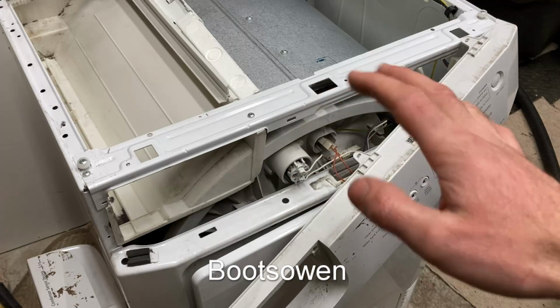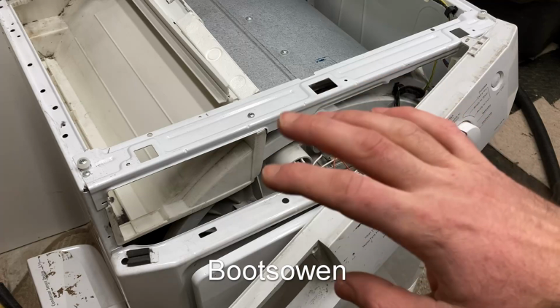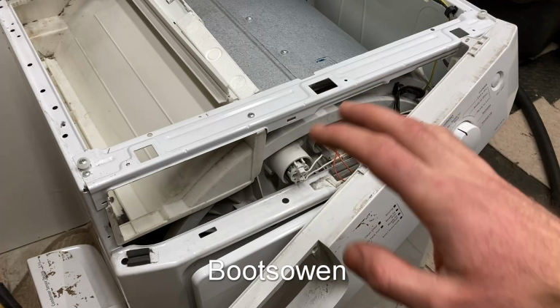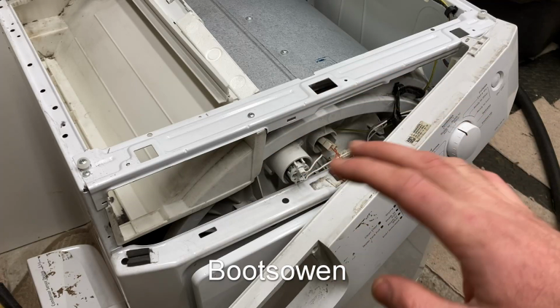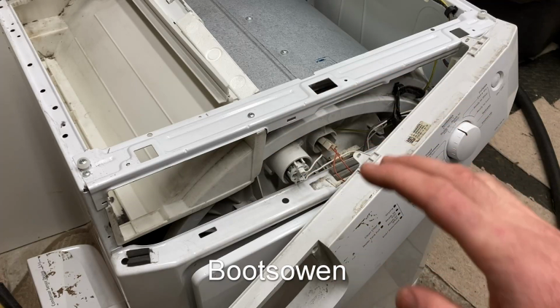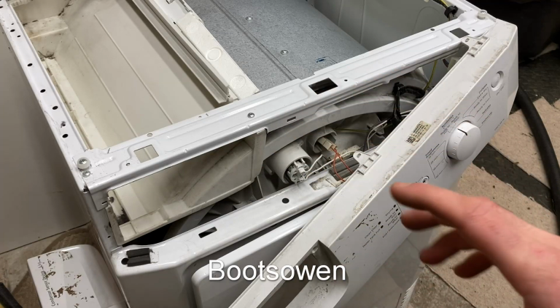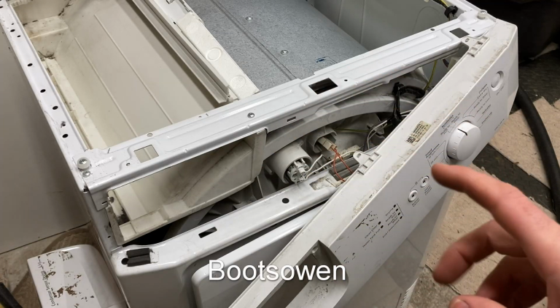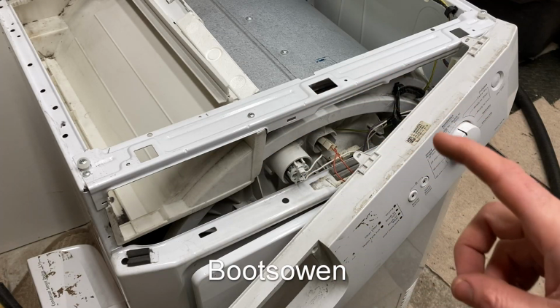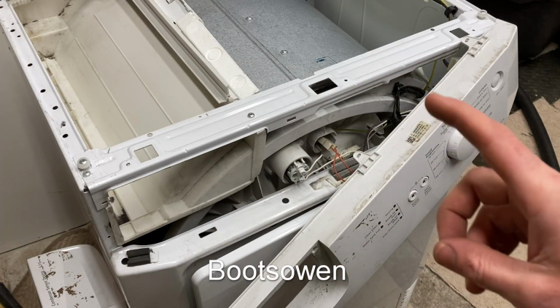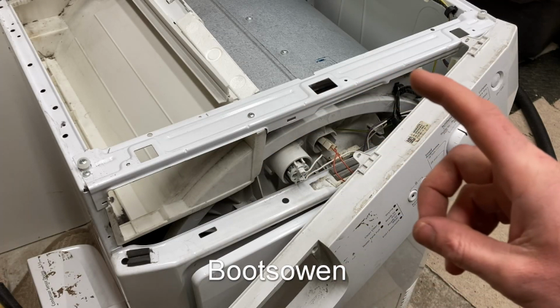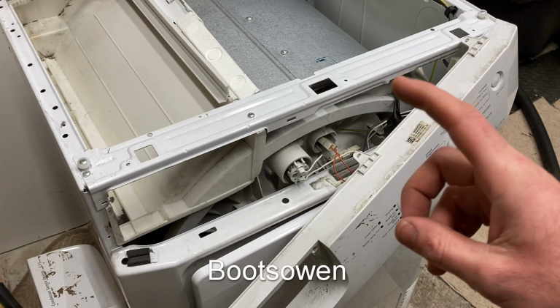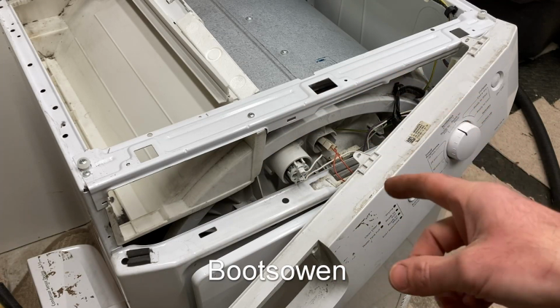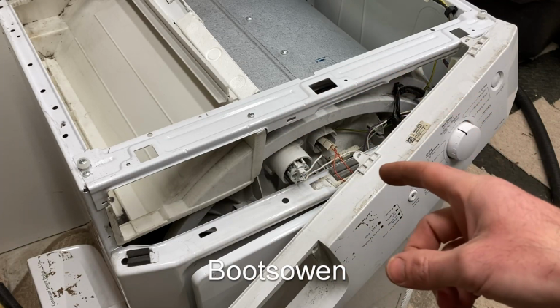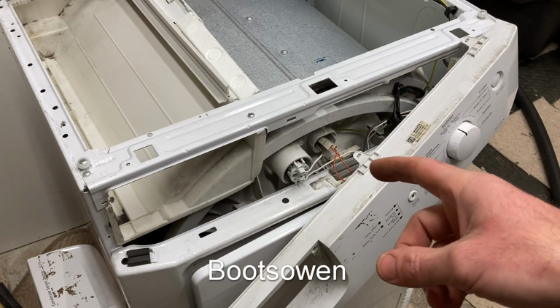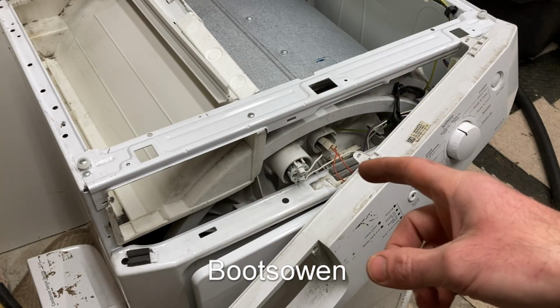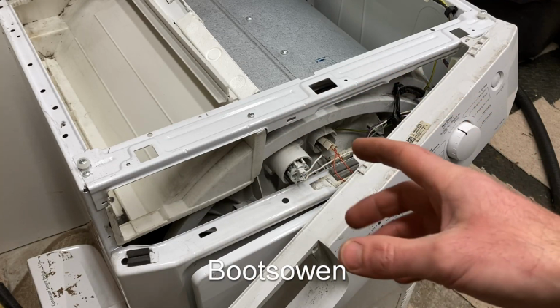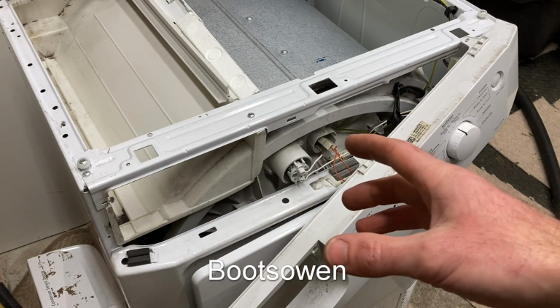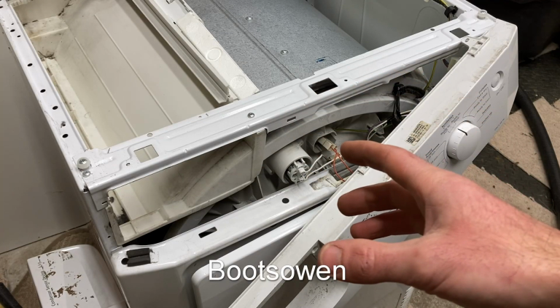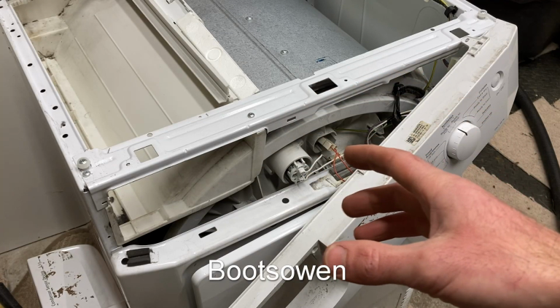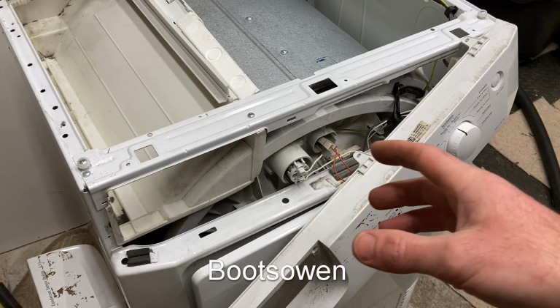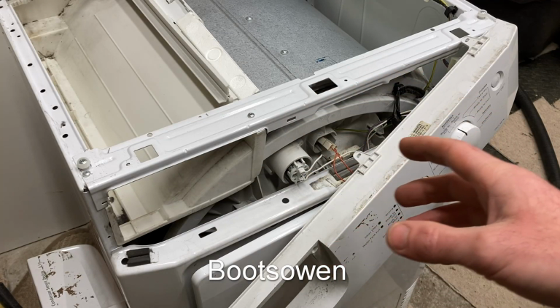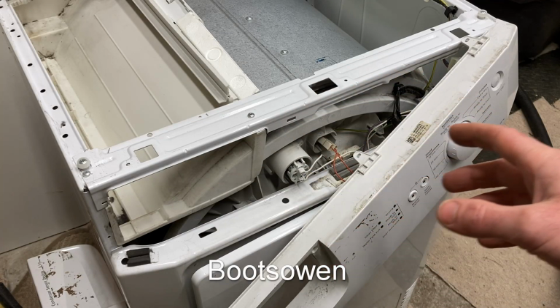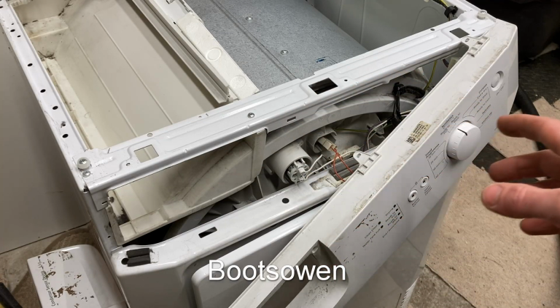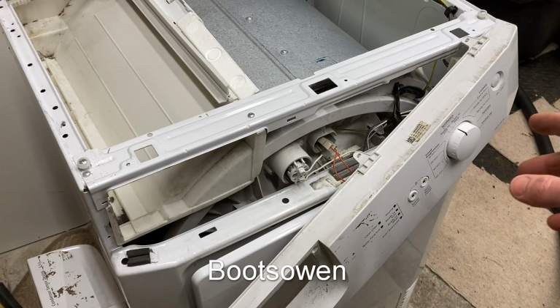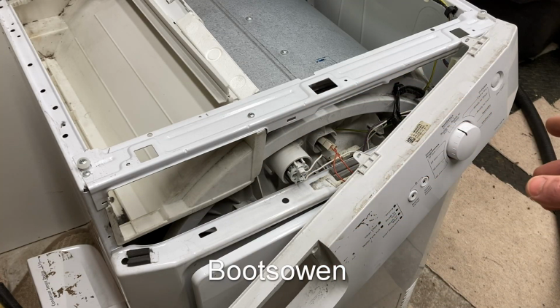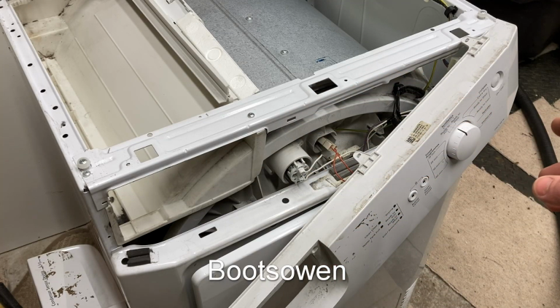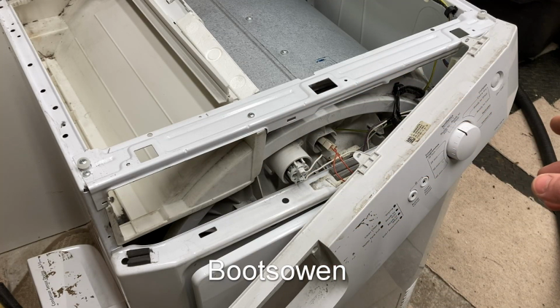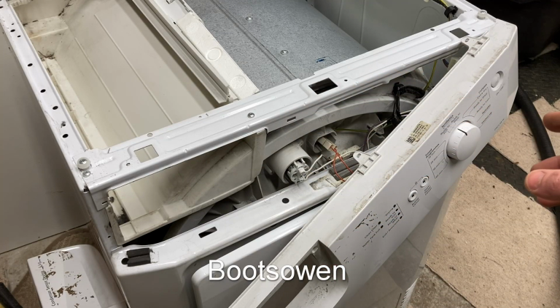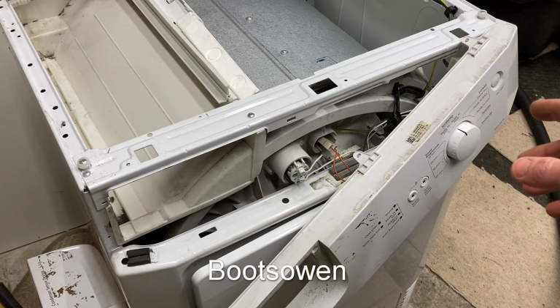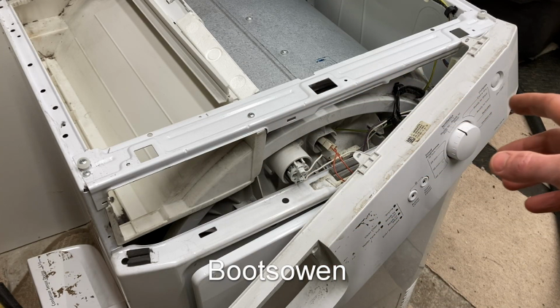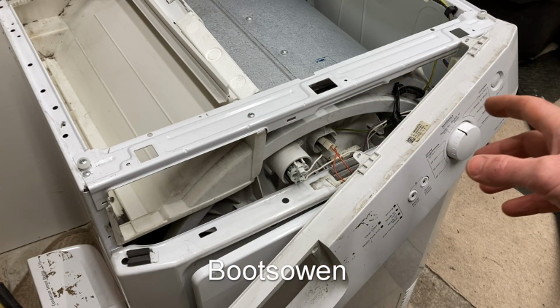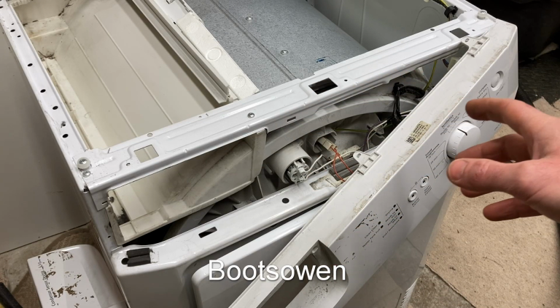Hey there, Boots Owen here. This is a Beko condensing tumble dryer DRCS68W.